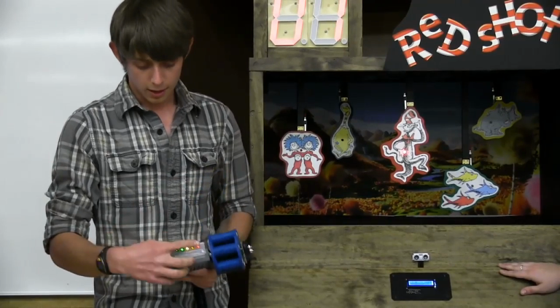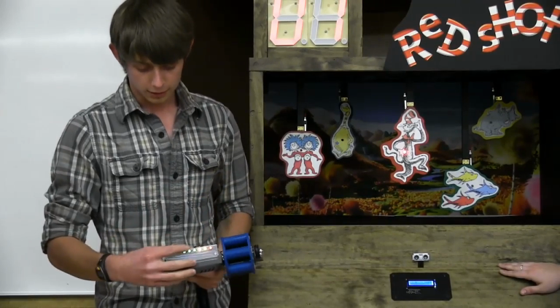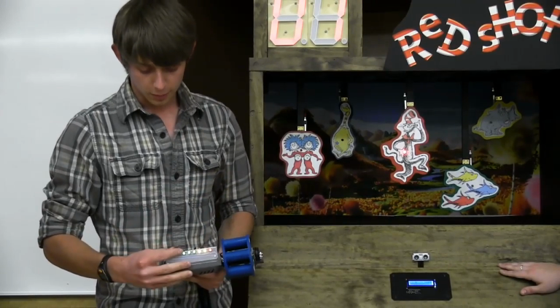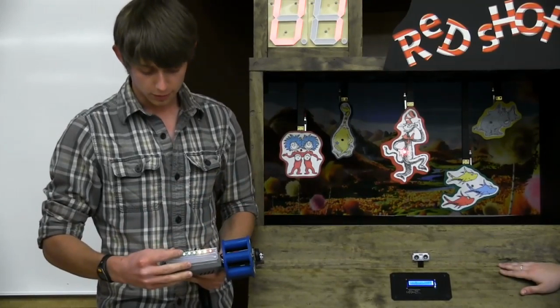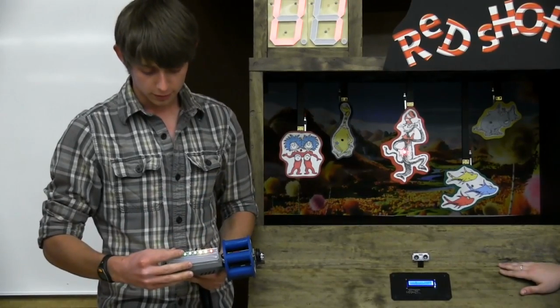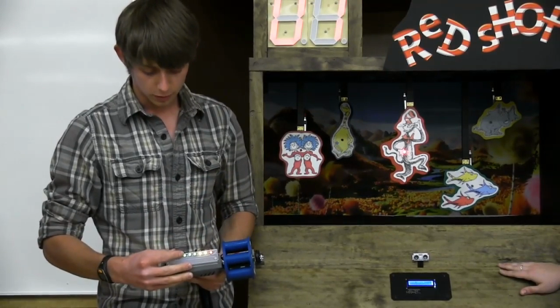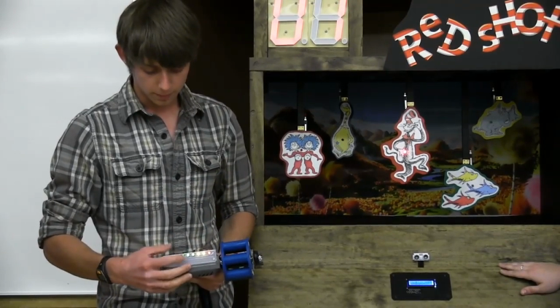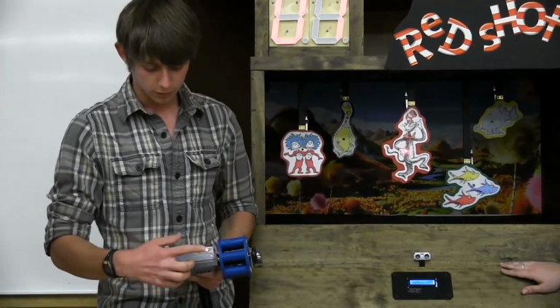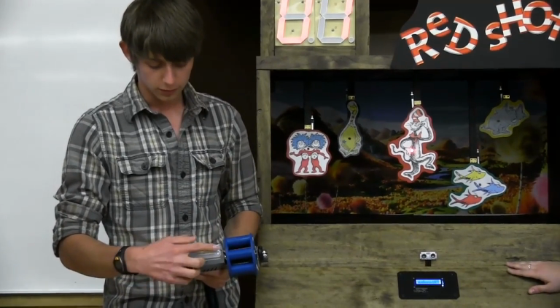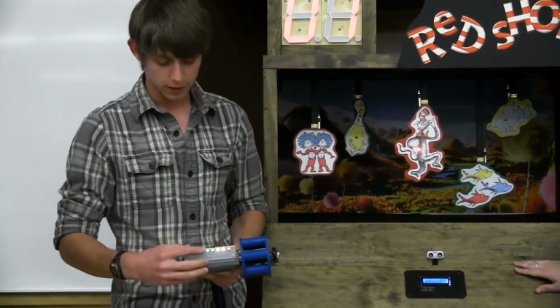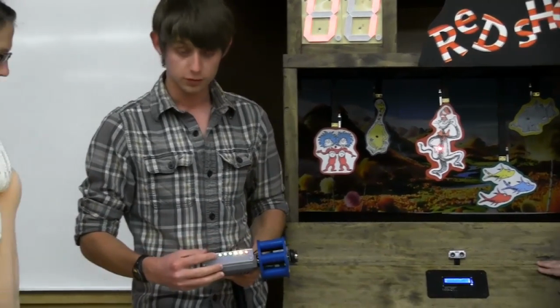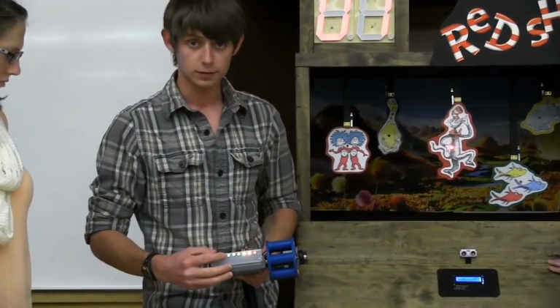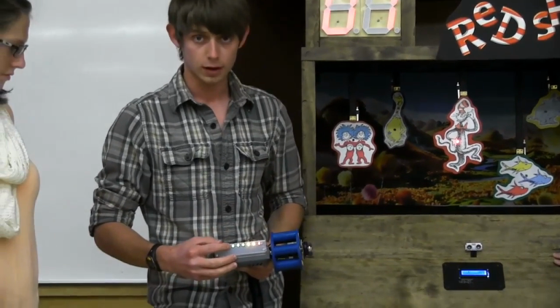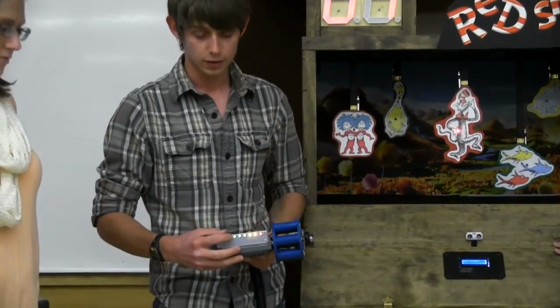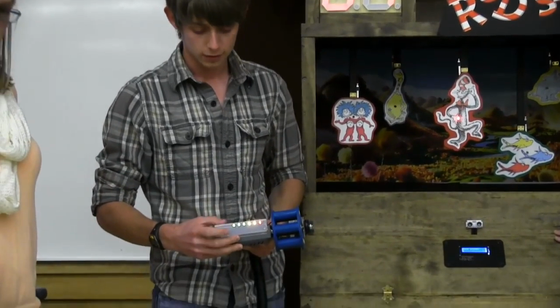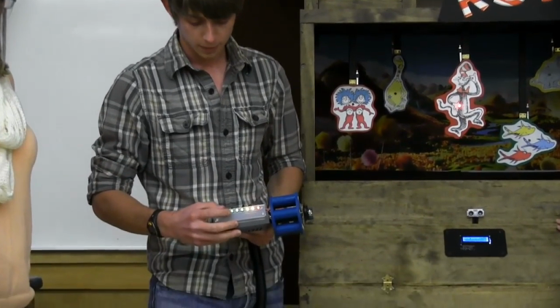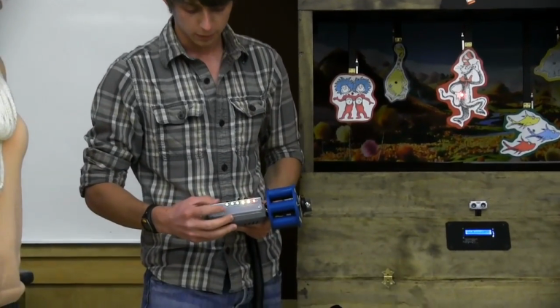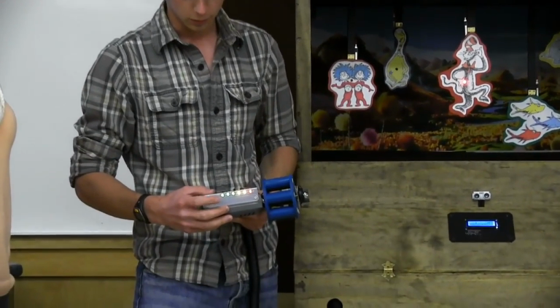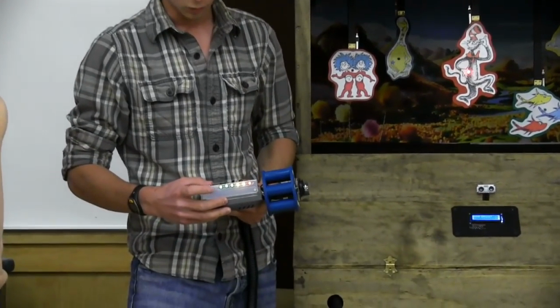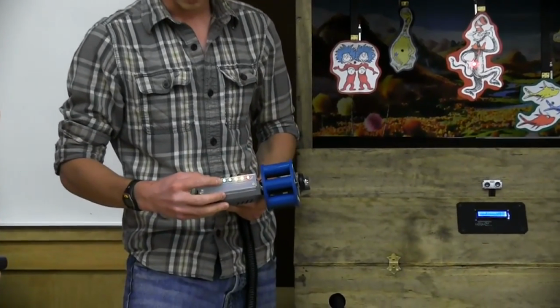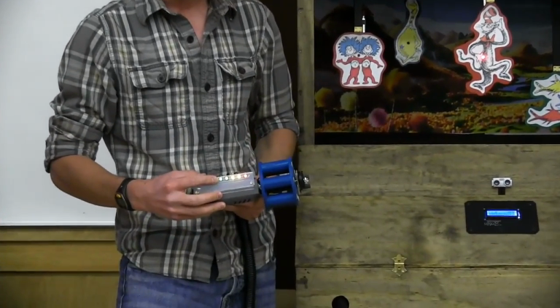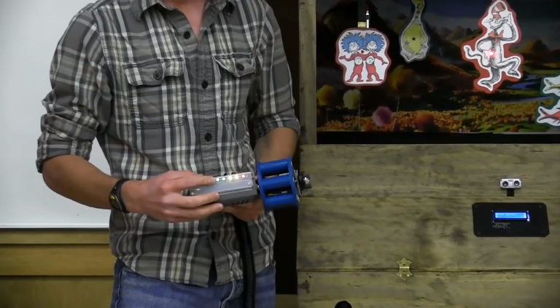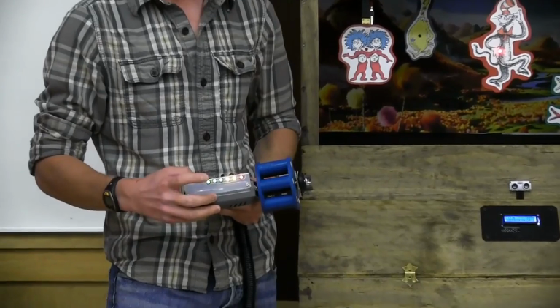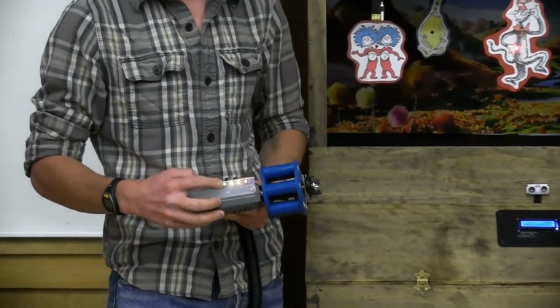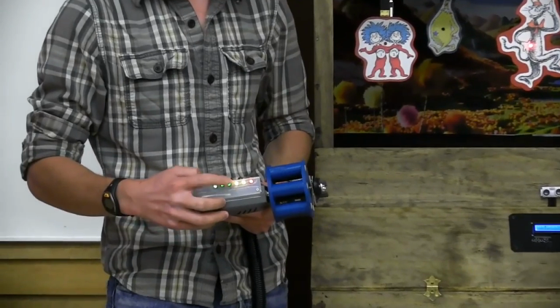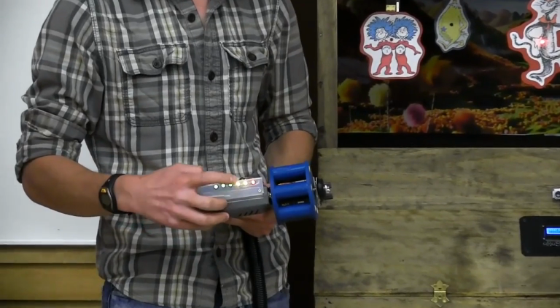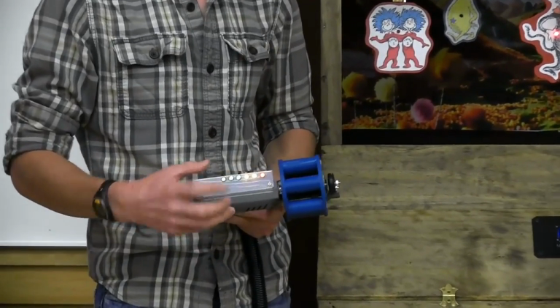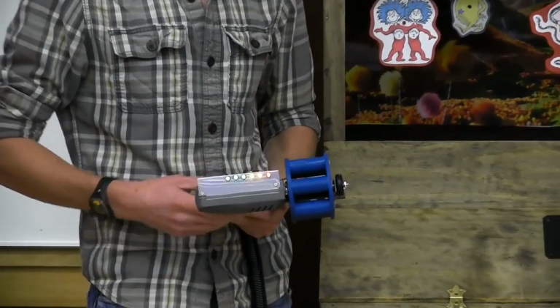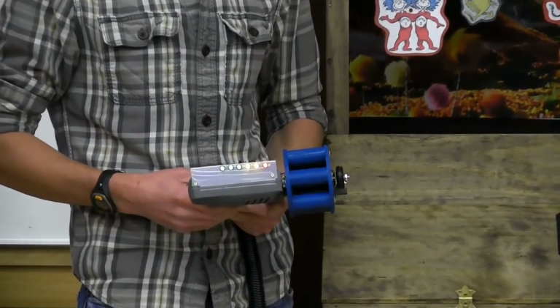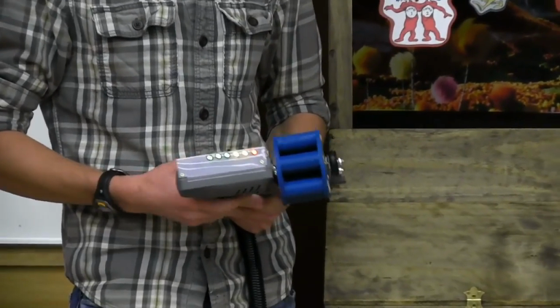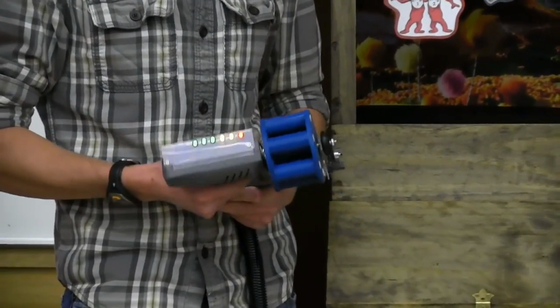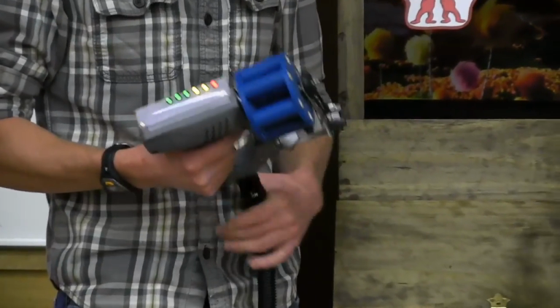At the top here, these lights go on. This indicates the shots that you have left, and one of these lights goes off for each shot as you go.